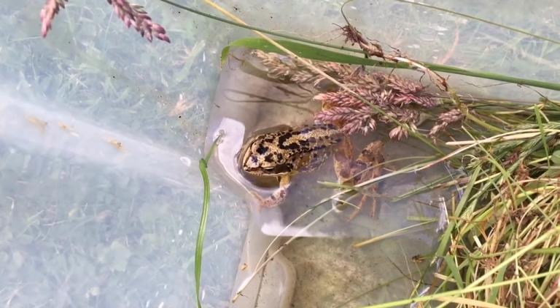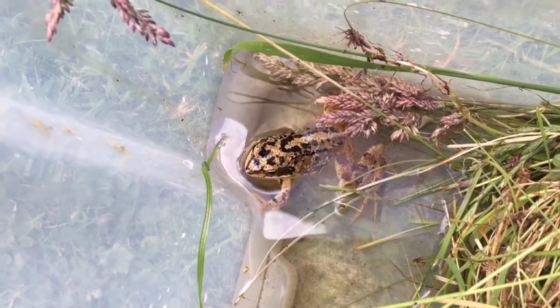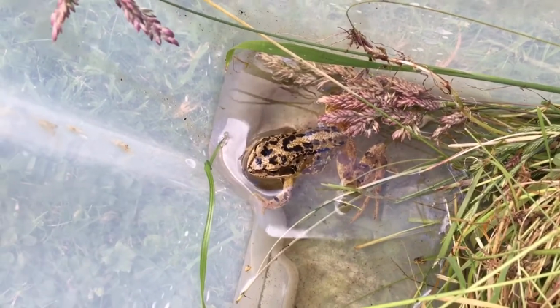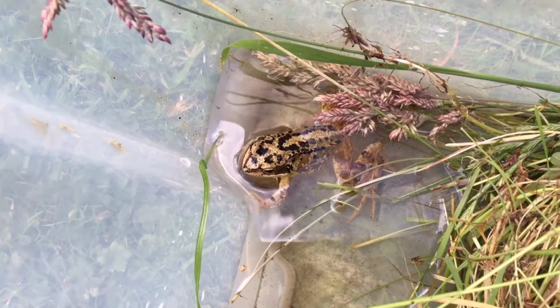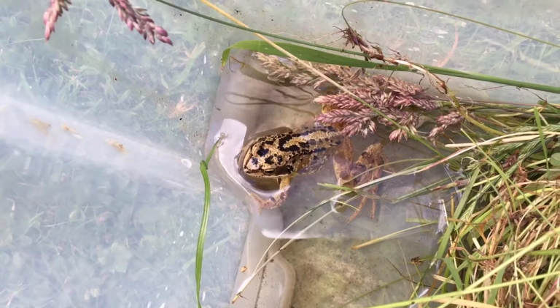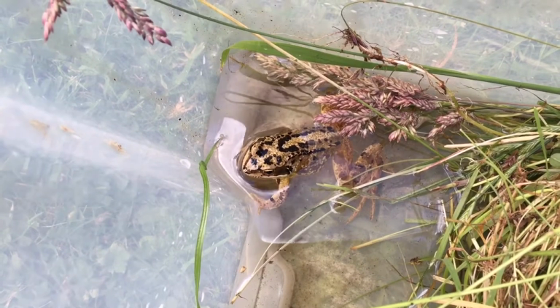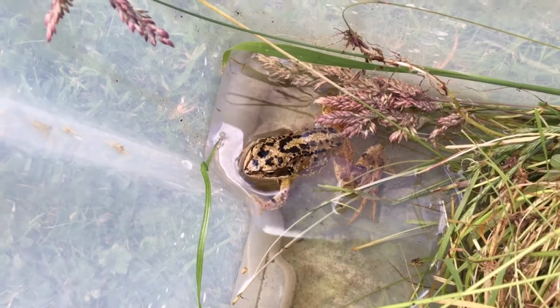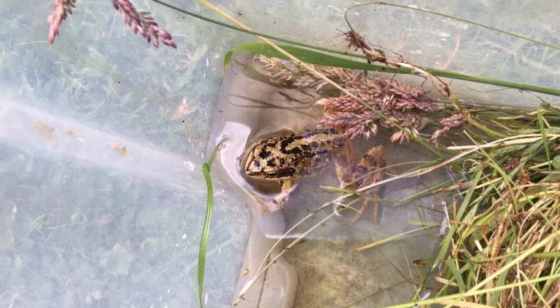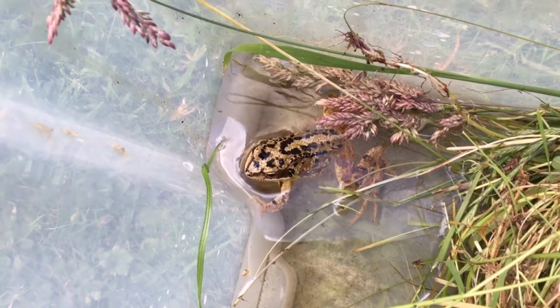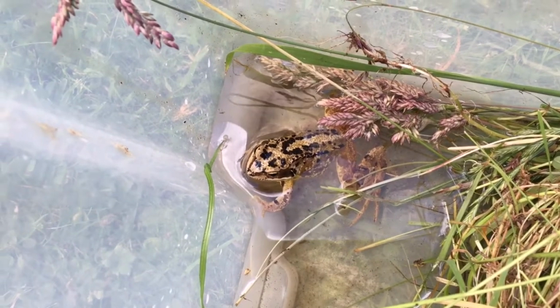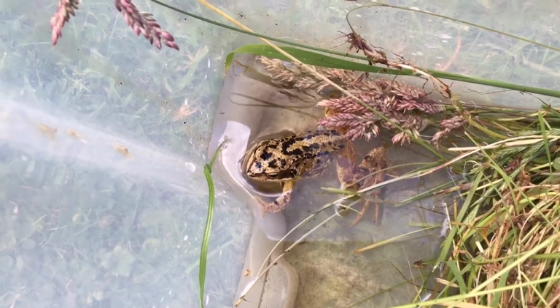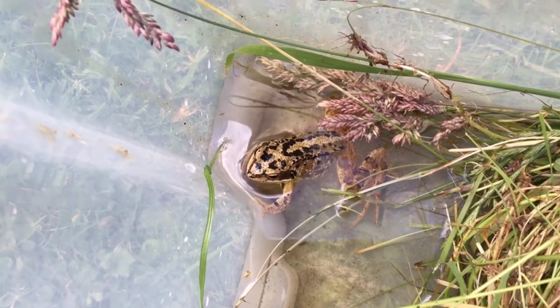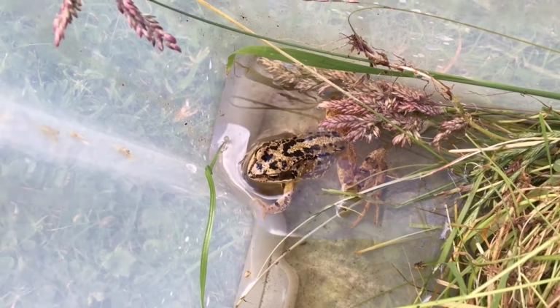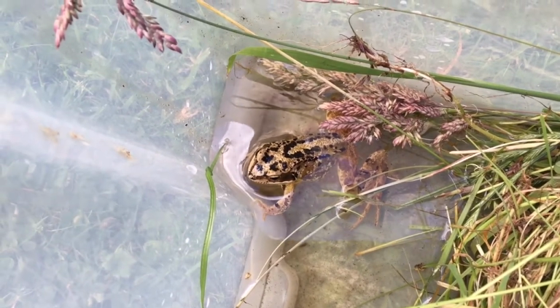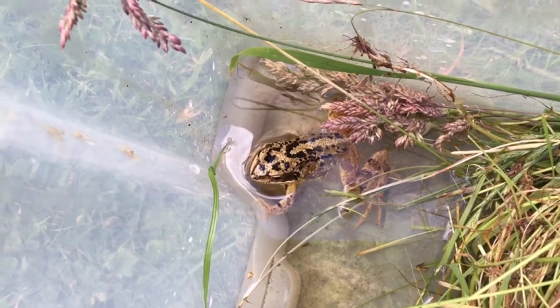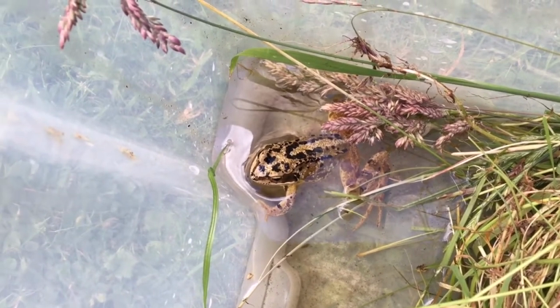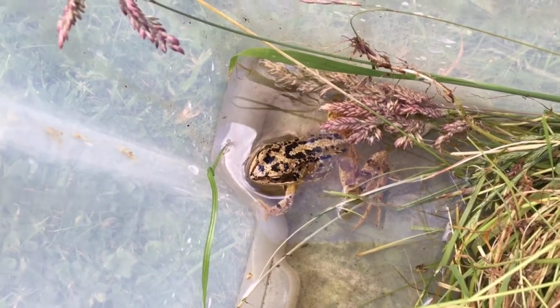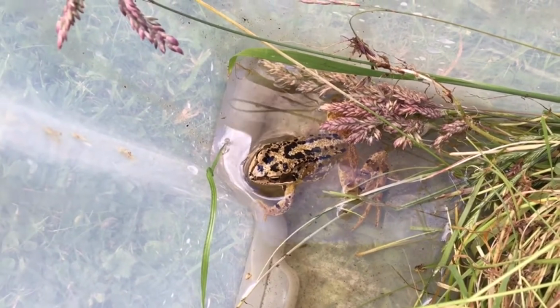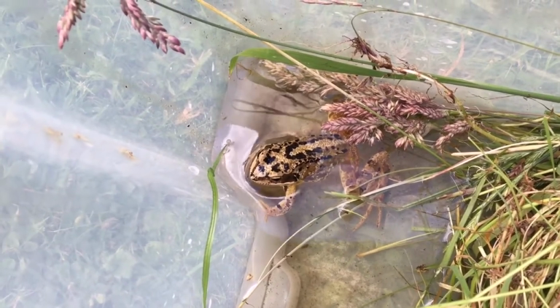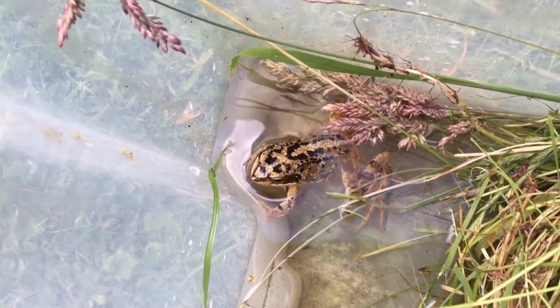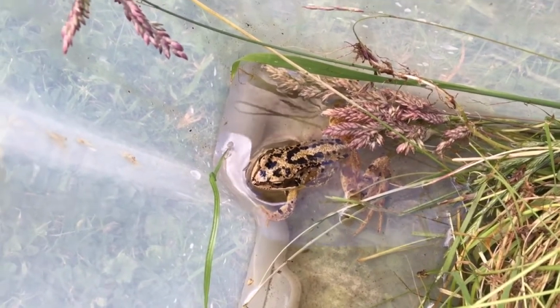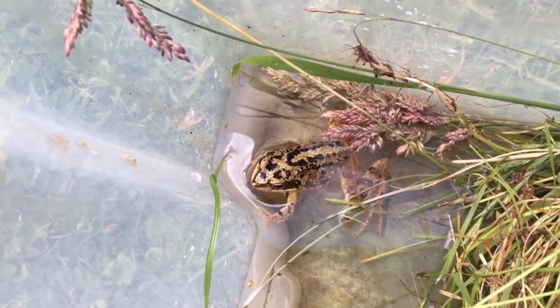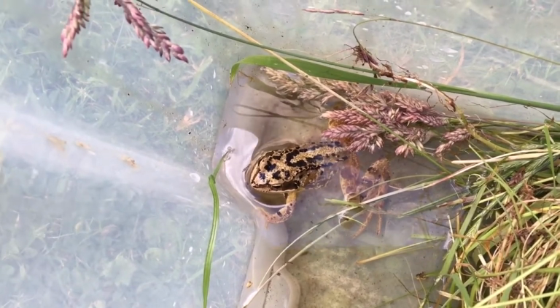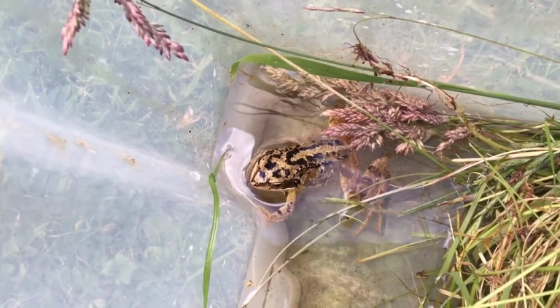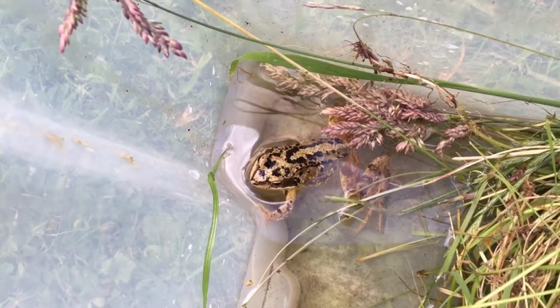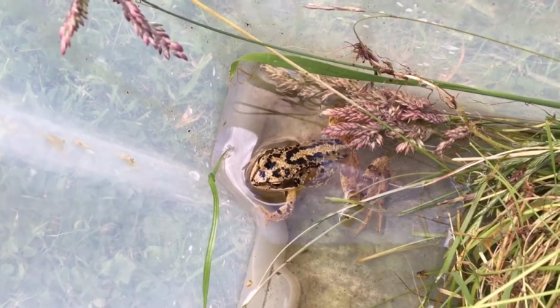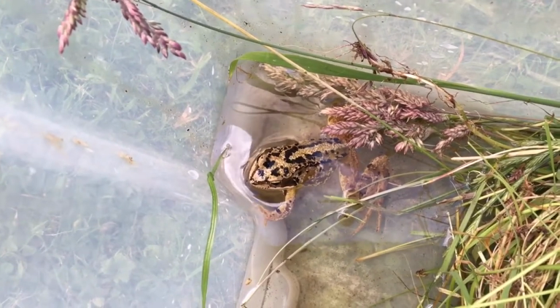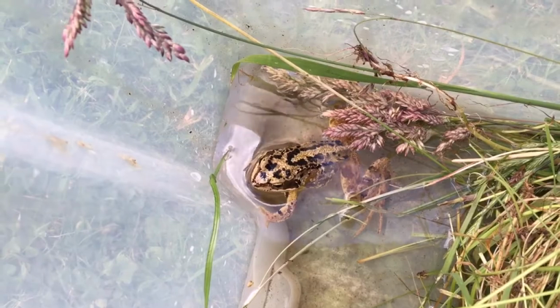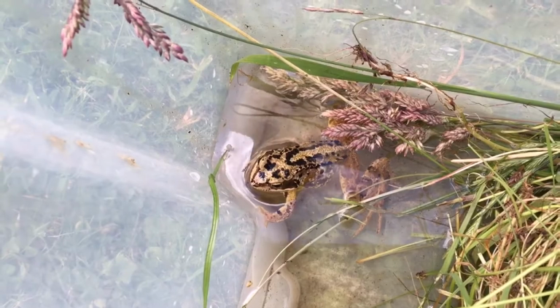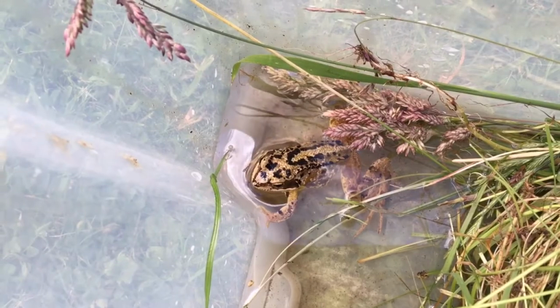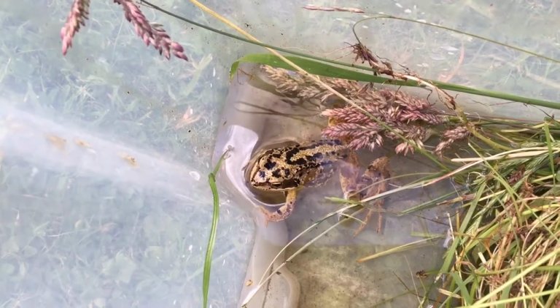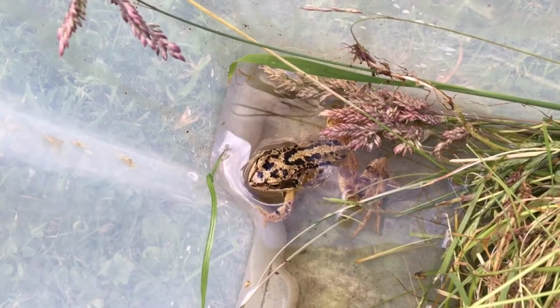Frogs can jump three times their height and swim very fast in water, and they're still quite swift on land.